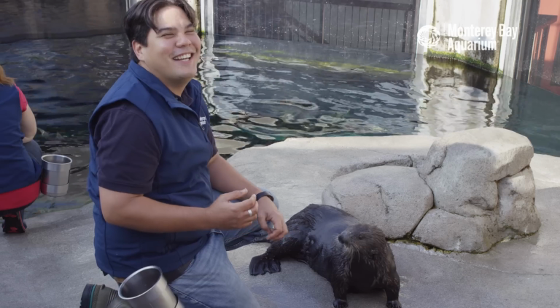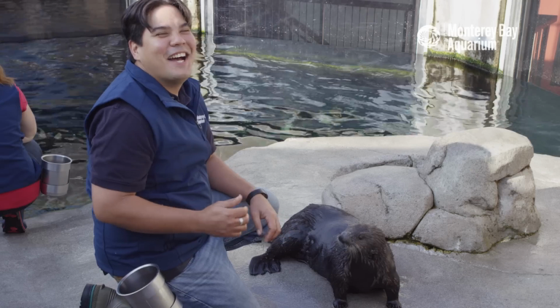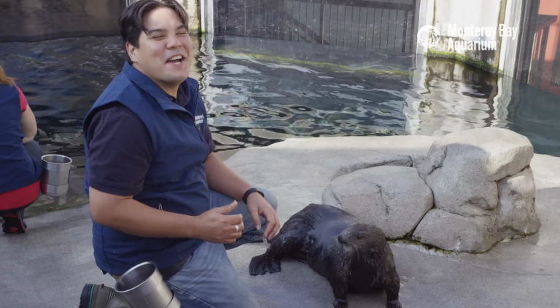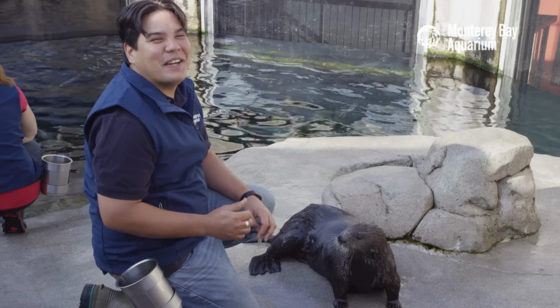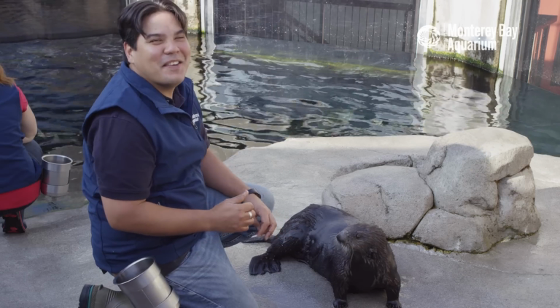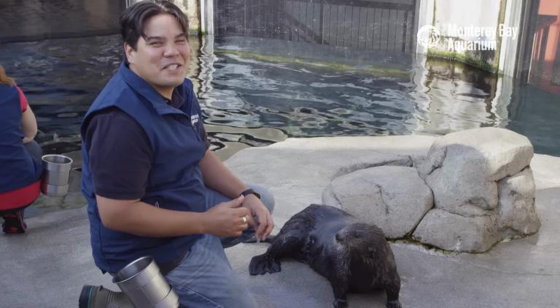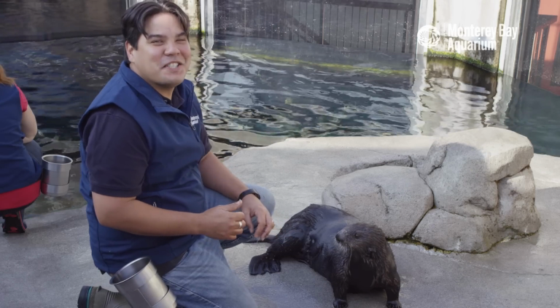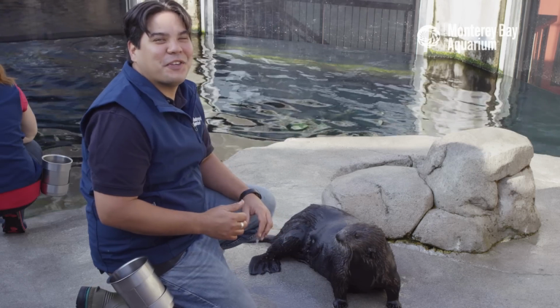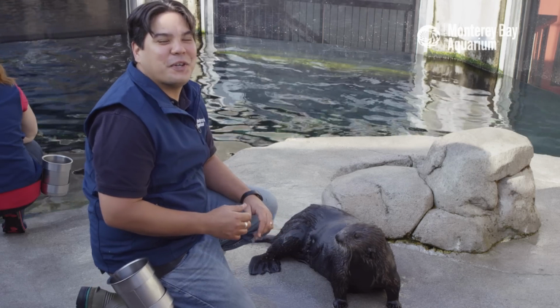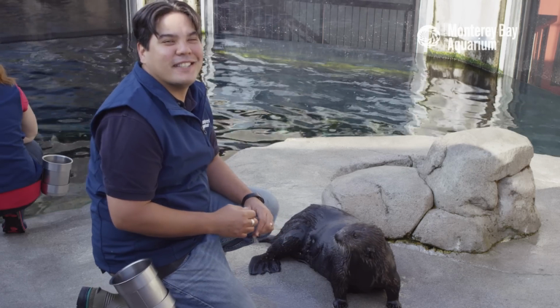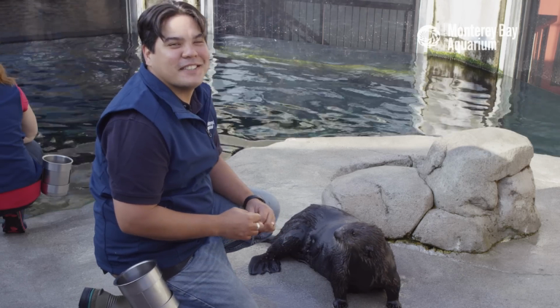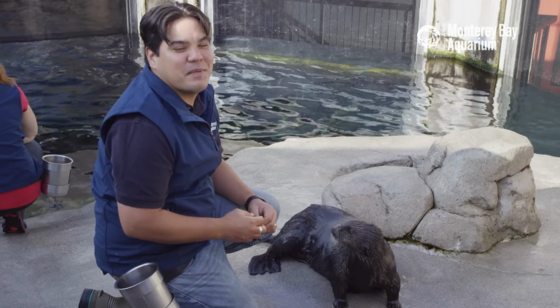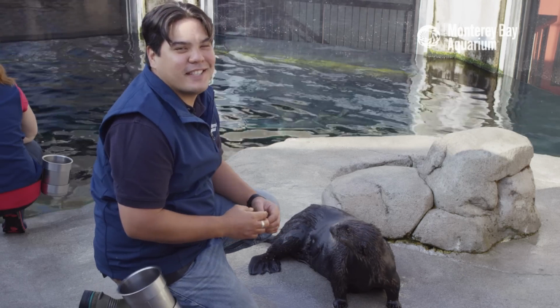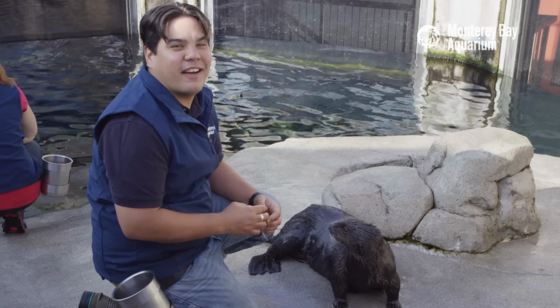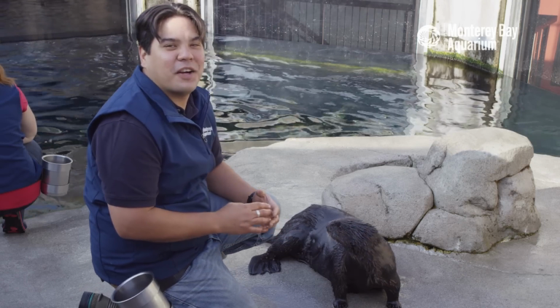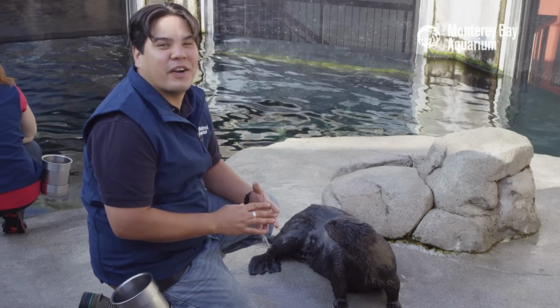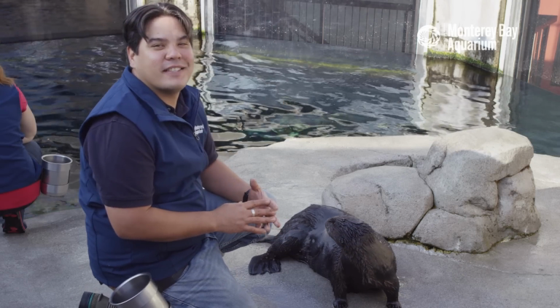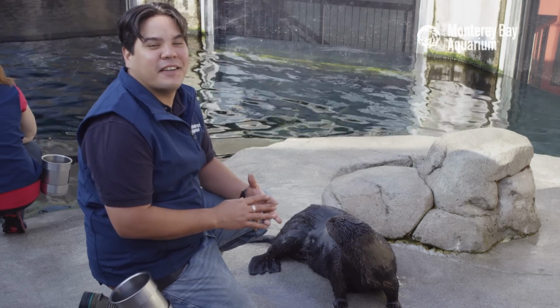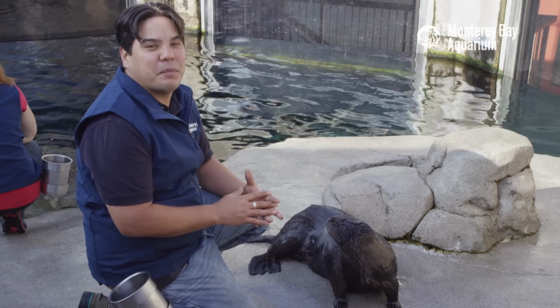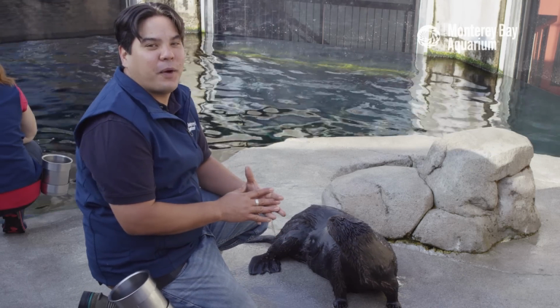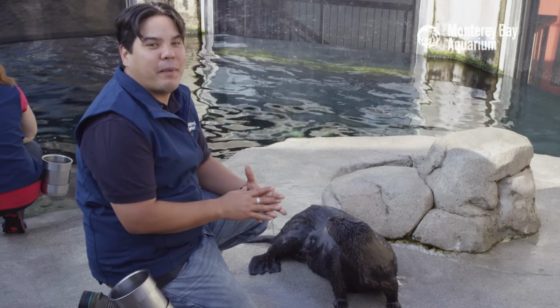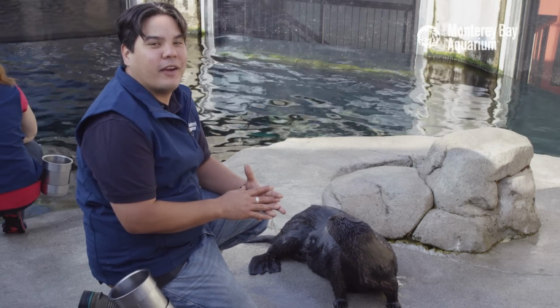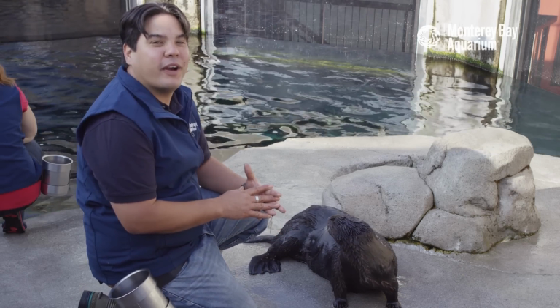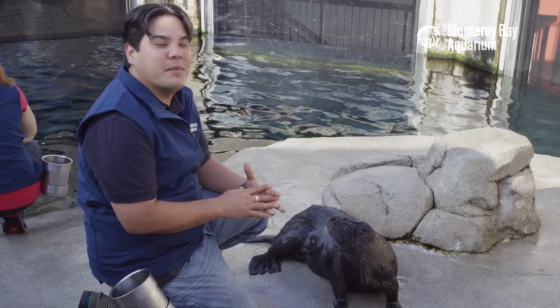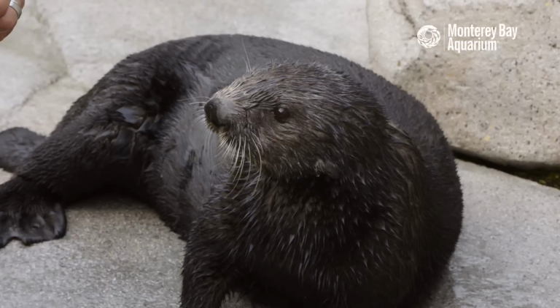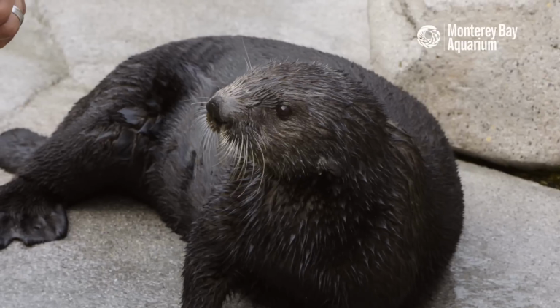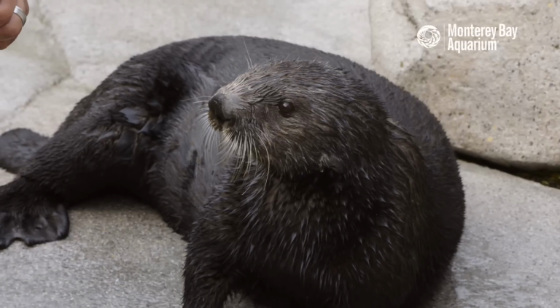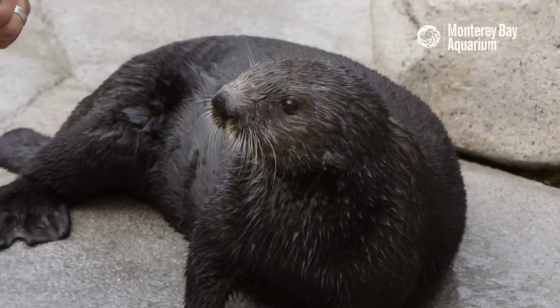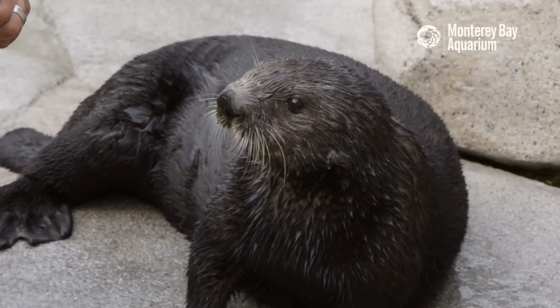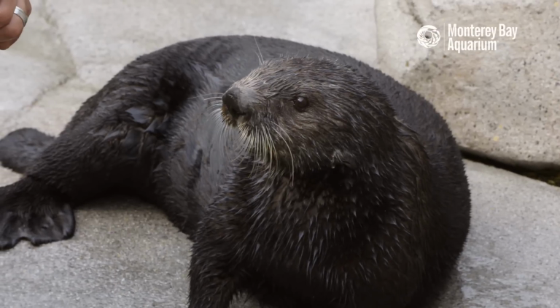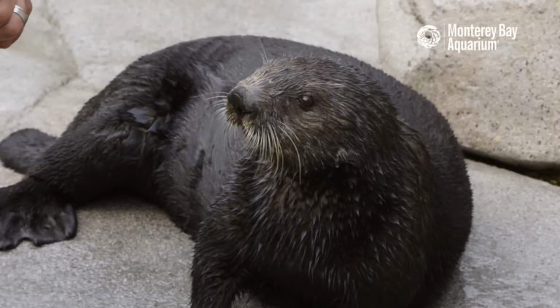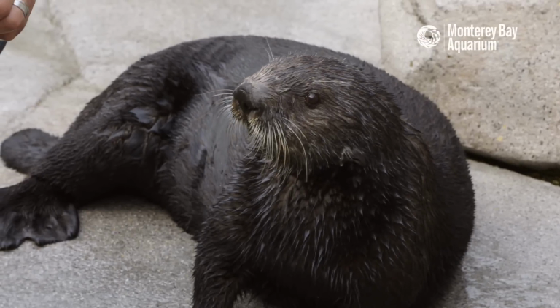Hi, my name is Christopher Quintos. I'm a sea otter aquarist here at the Monterey Bay Aquarium, and this is my friend Selka.